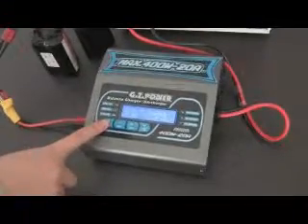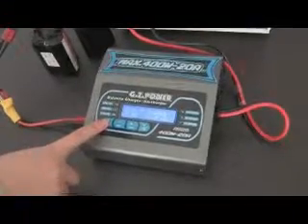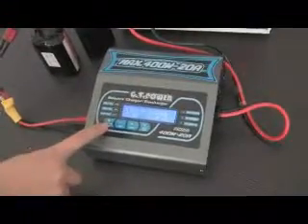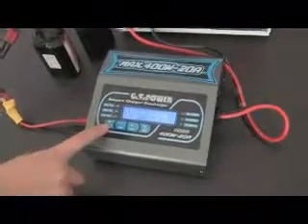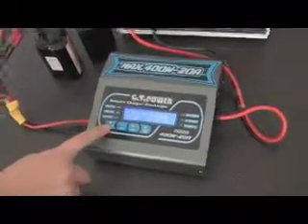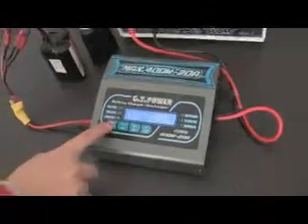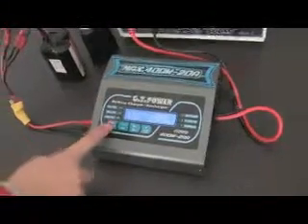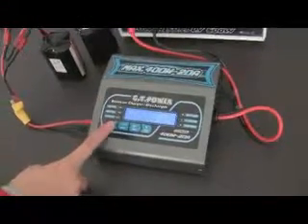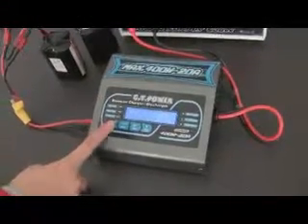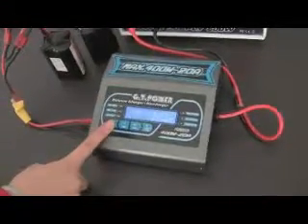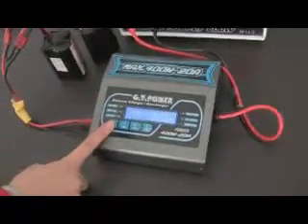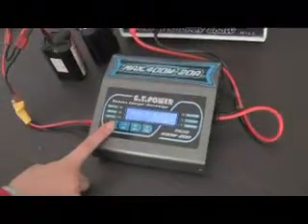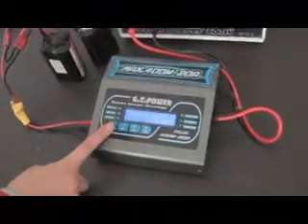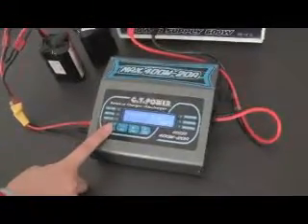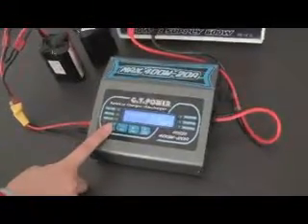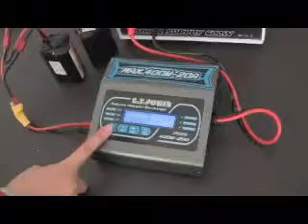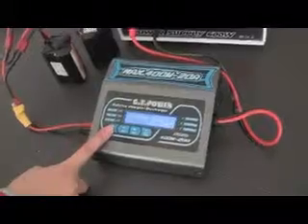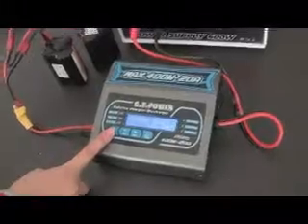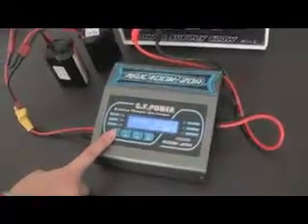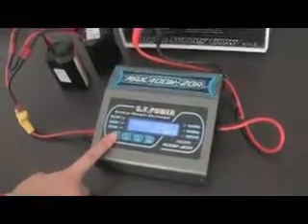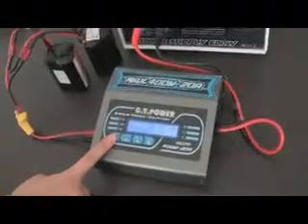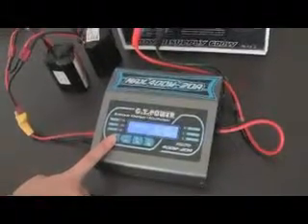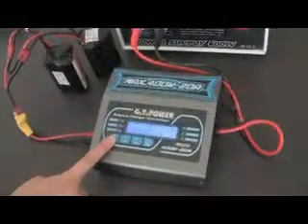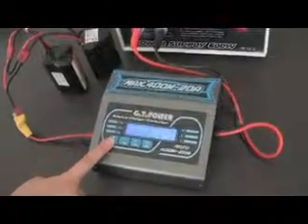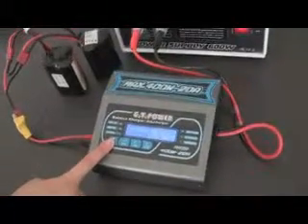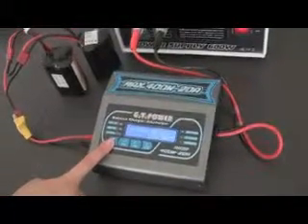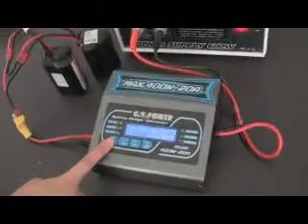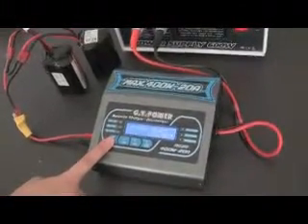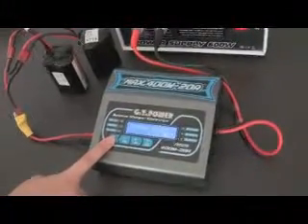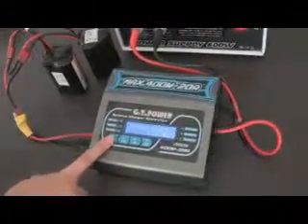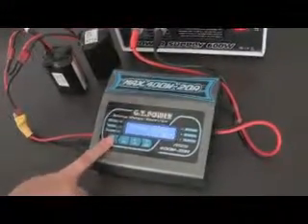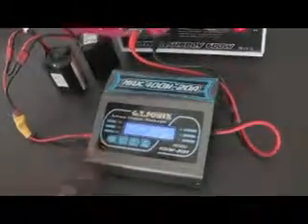When we think it's okay, we press the battery type or stop button to exit and turn off the power.